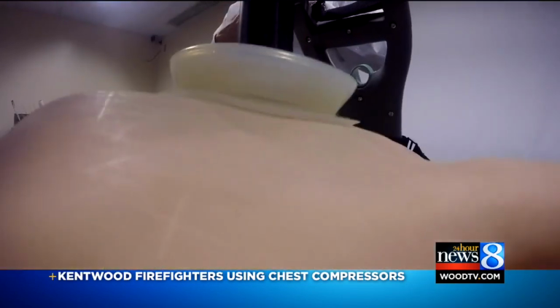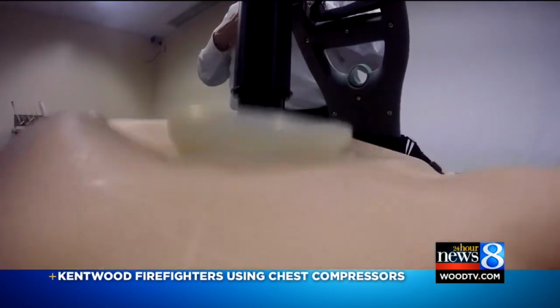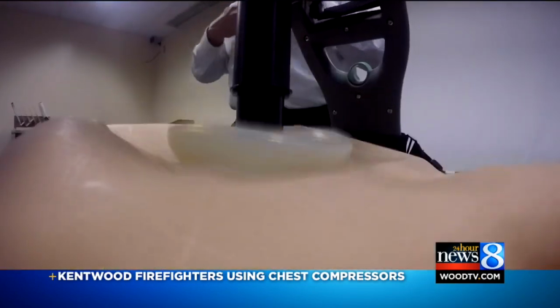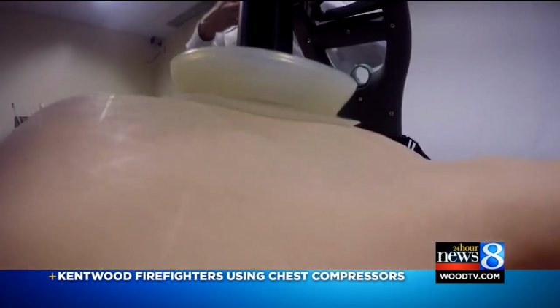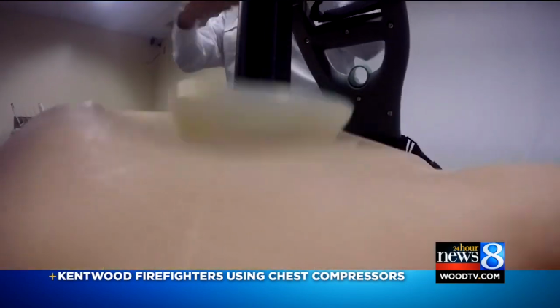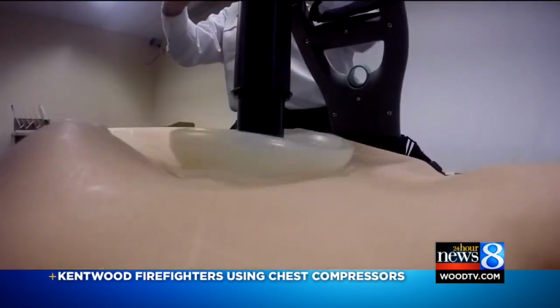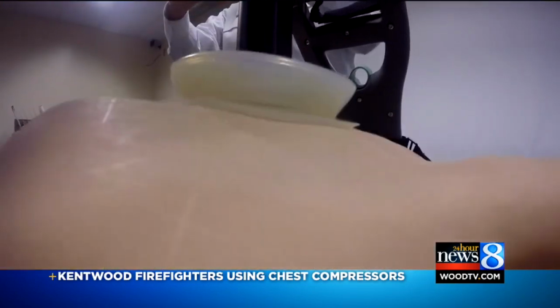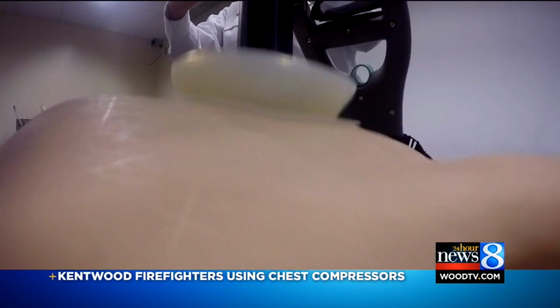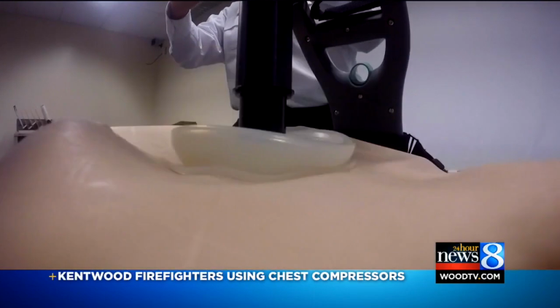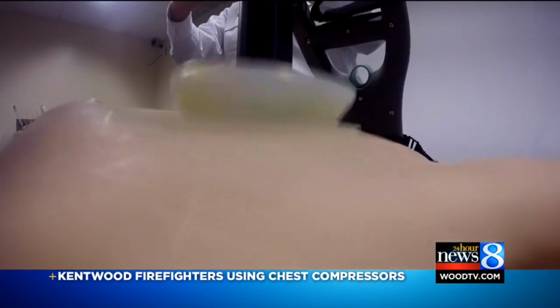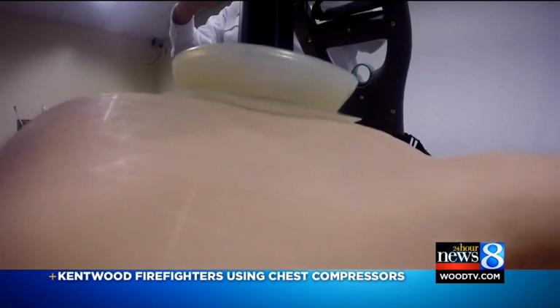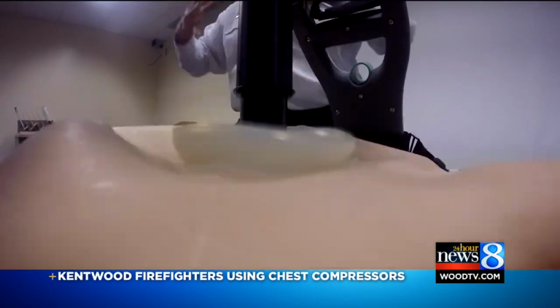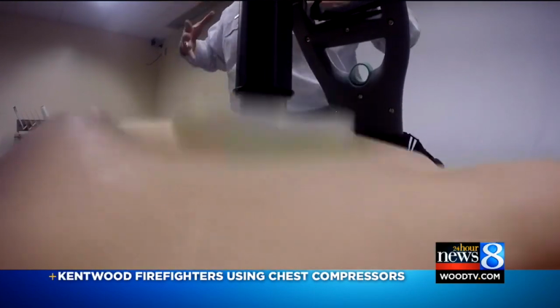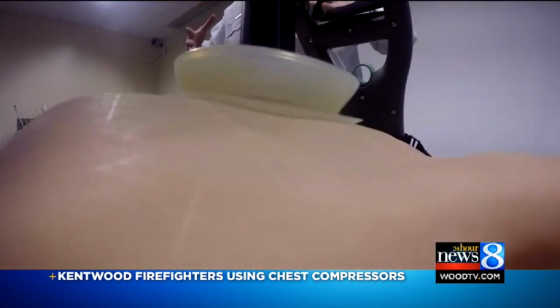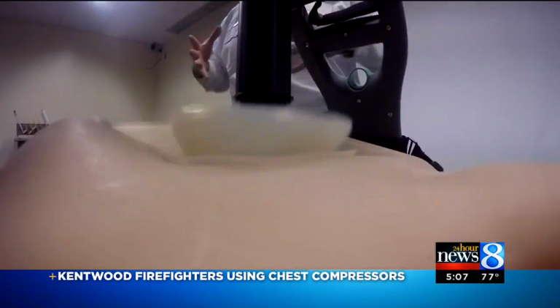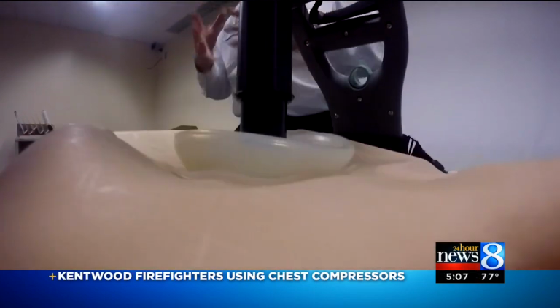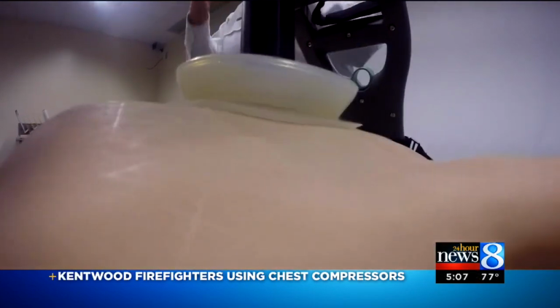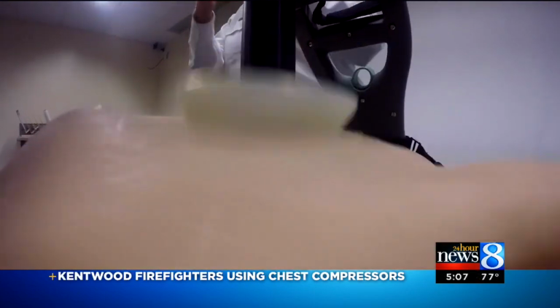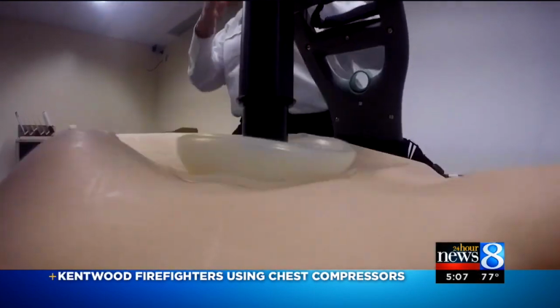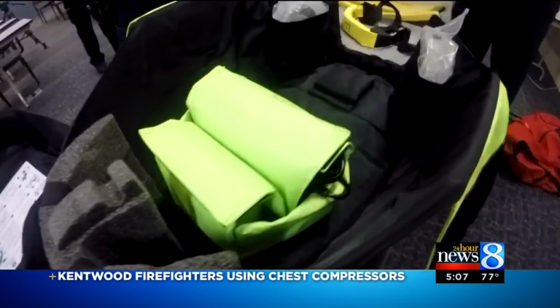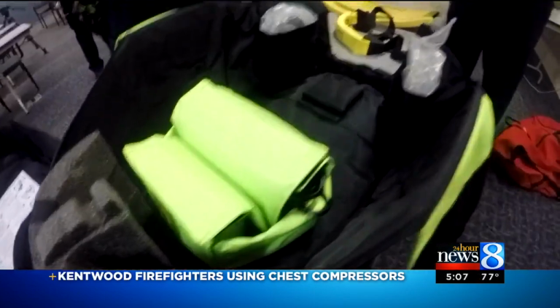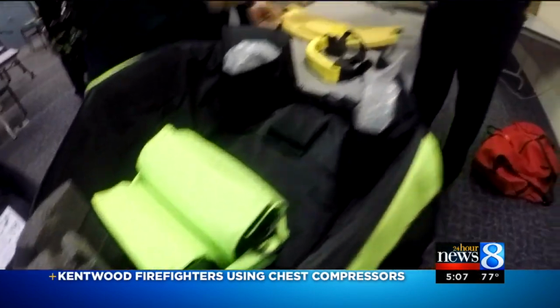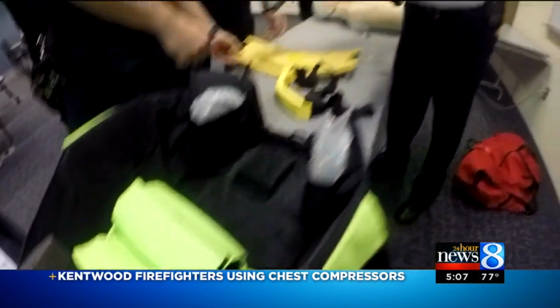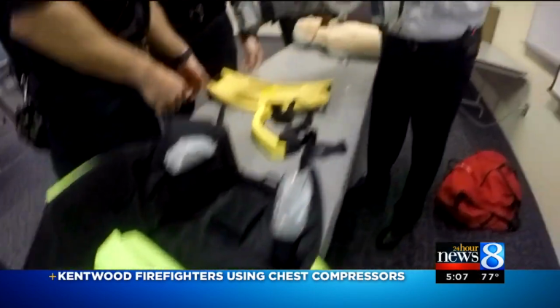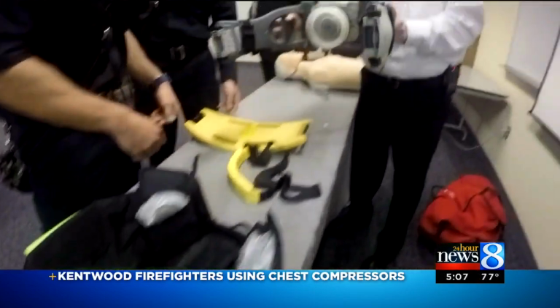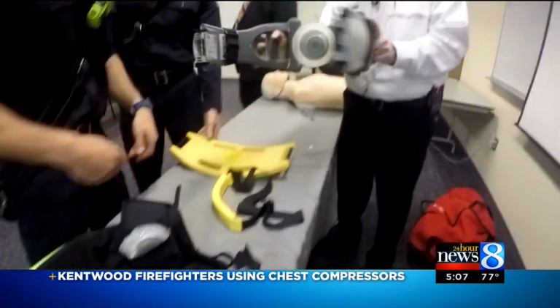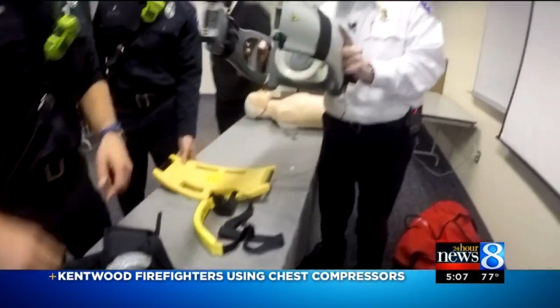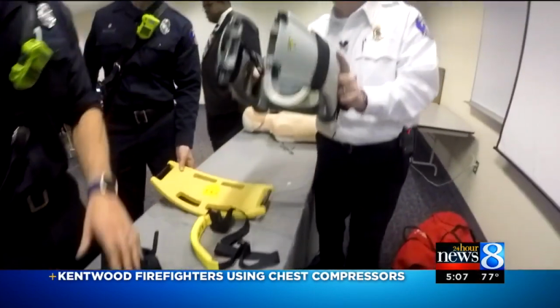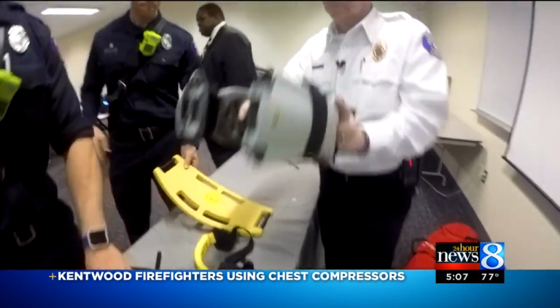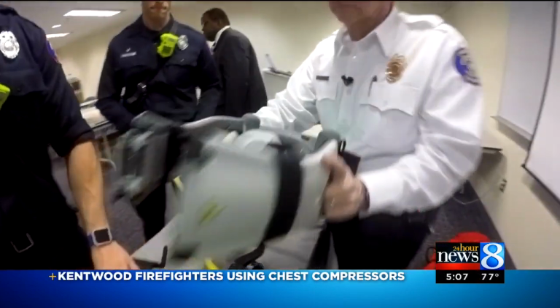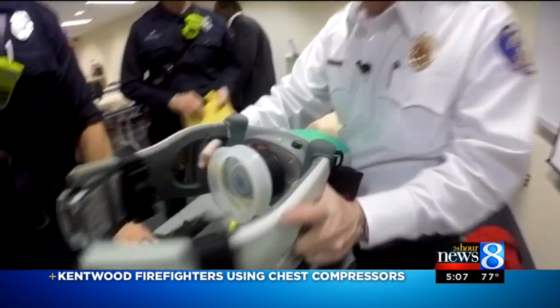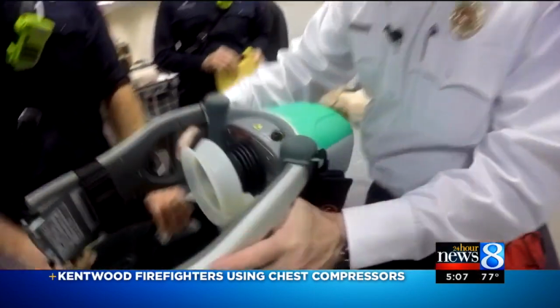The older versions of the device were large, clunky, and difficult to use, but these fit in a backpack and are easily accessible.